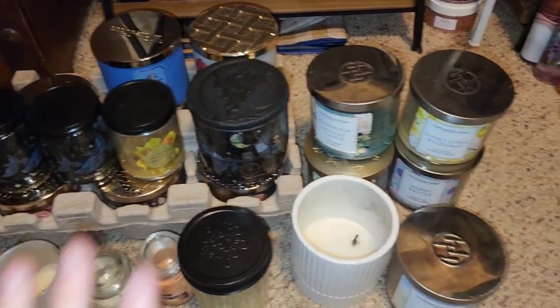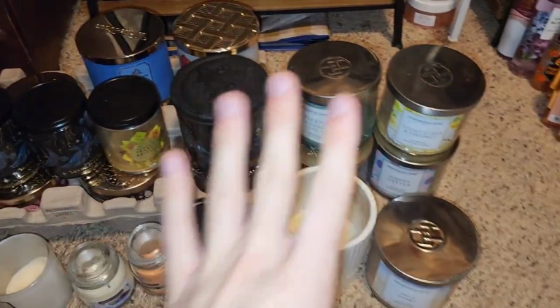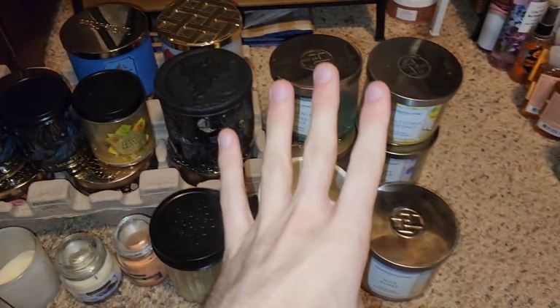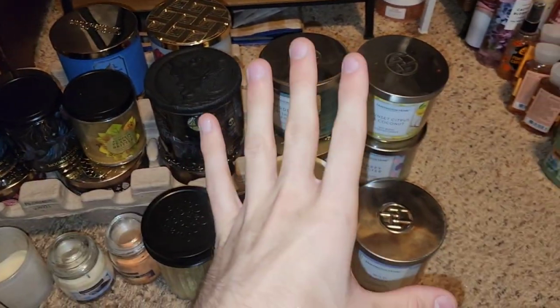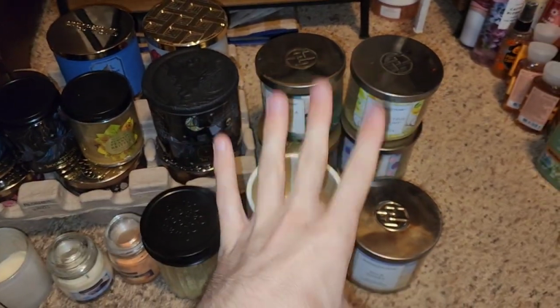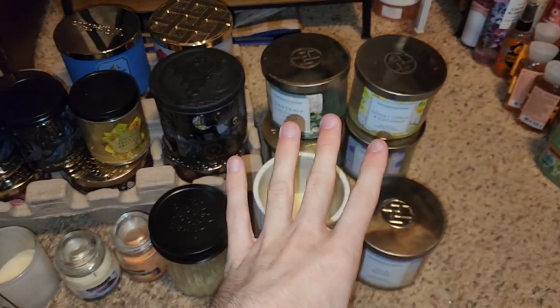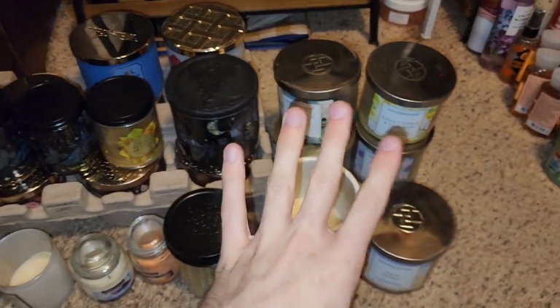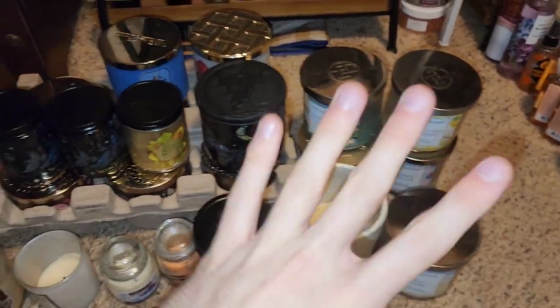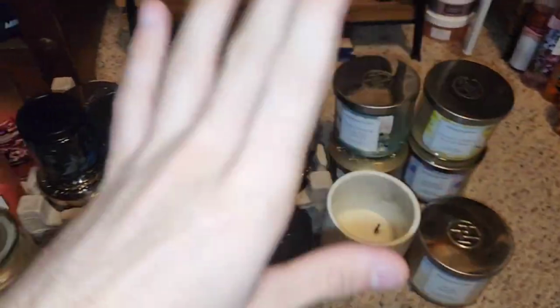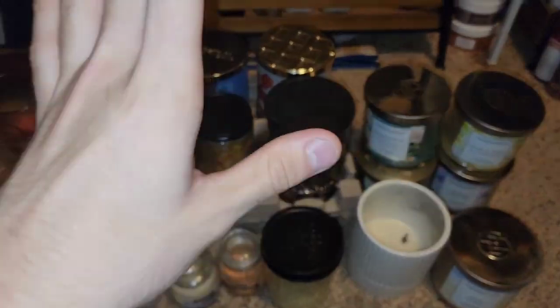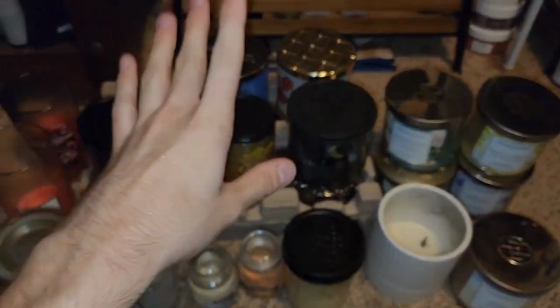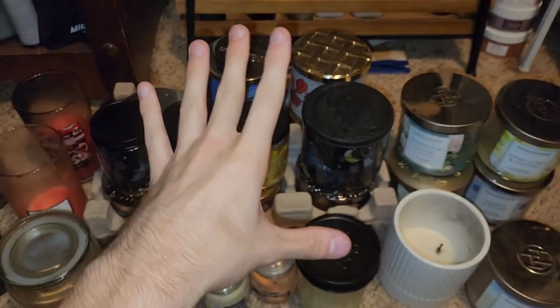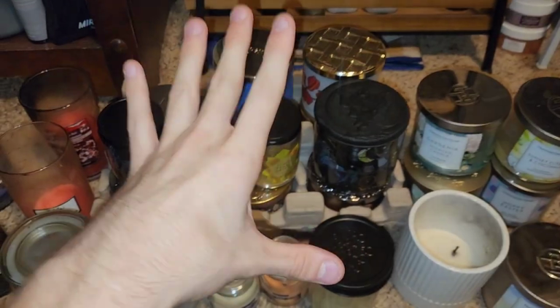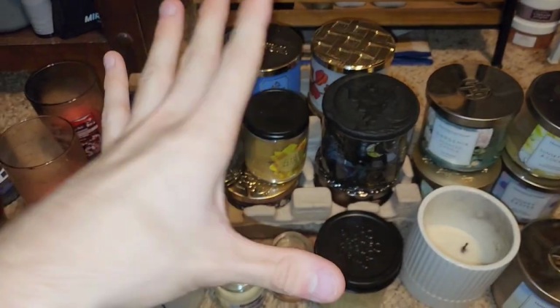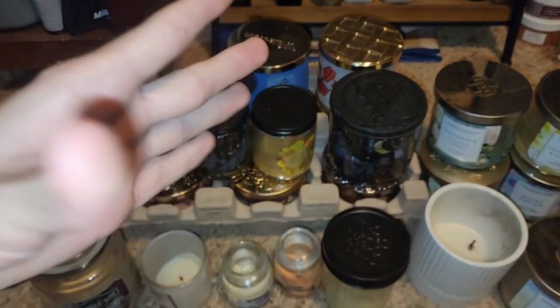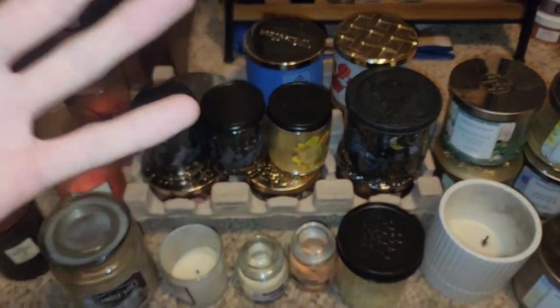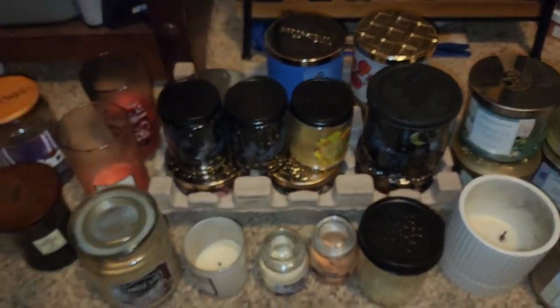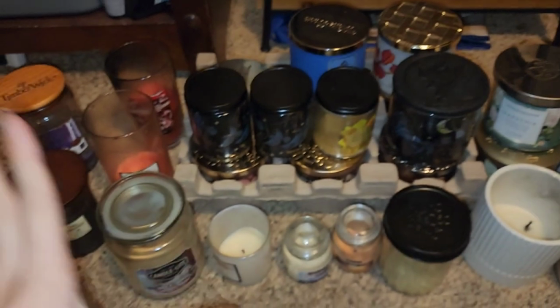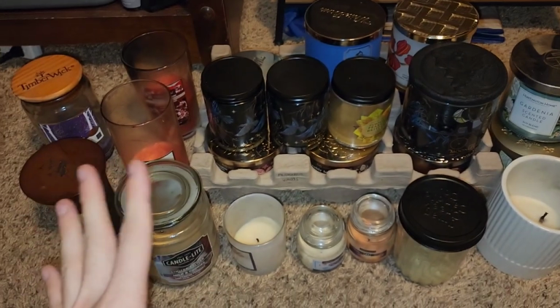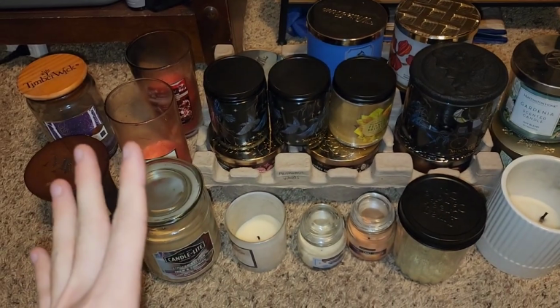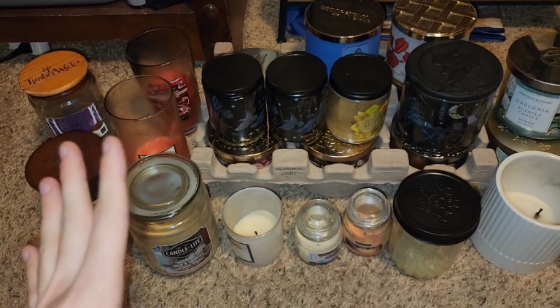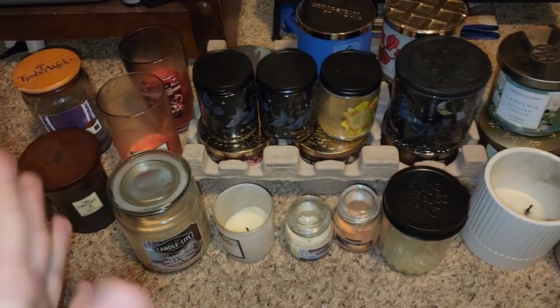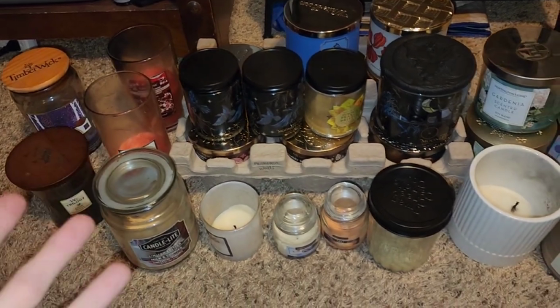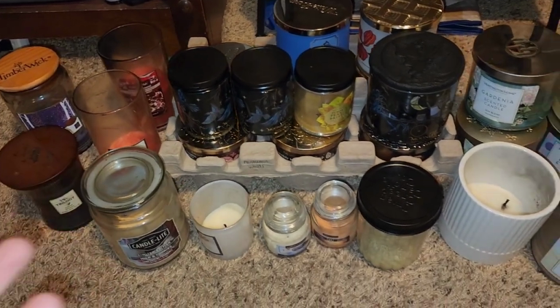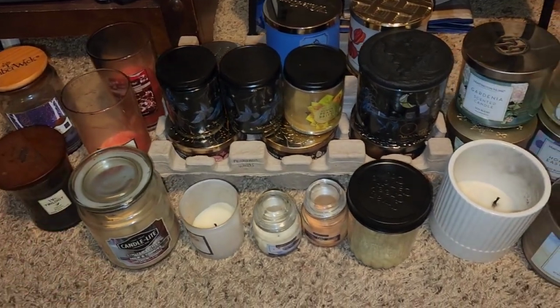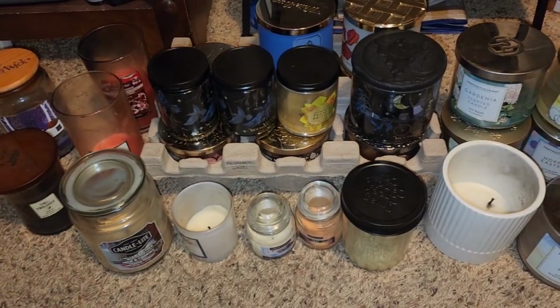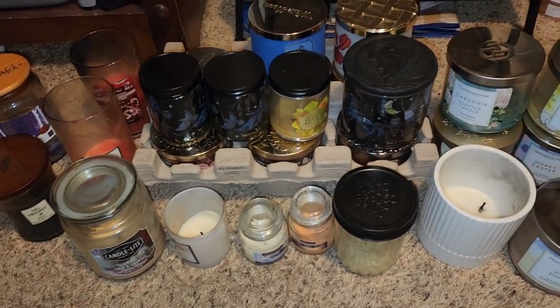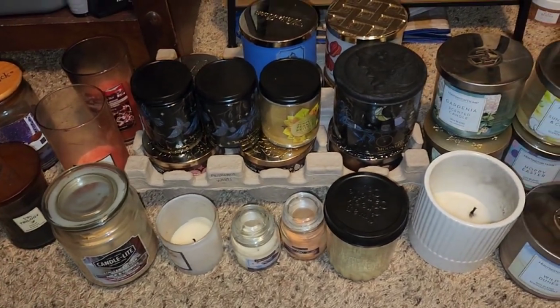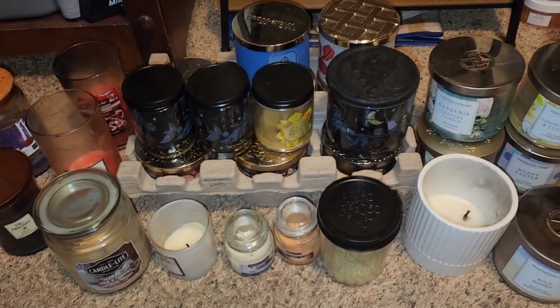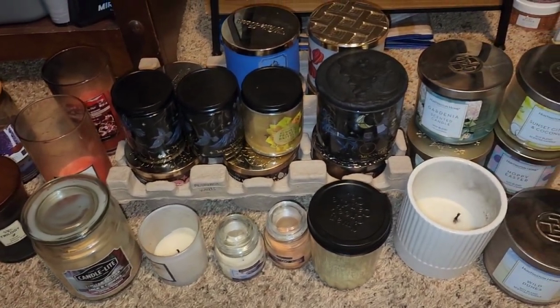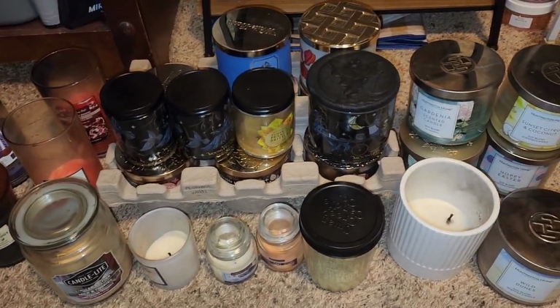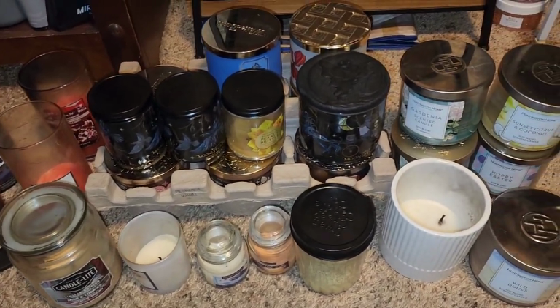I have some Aldi's, Bath and Body Works, and miscellaneous within other candle companies.